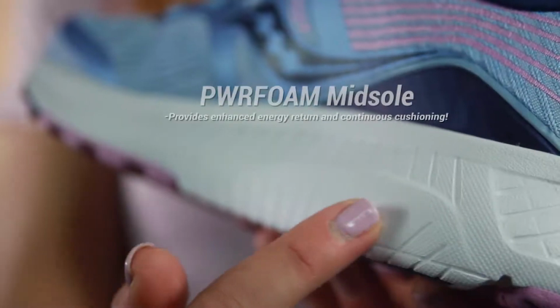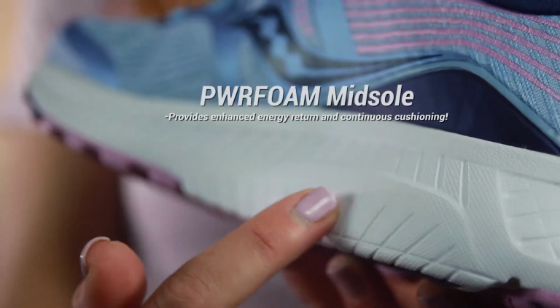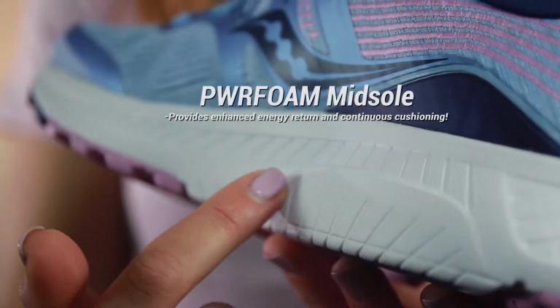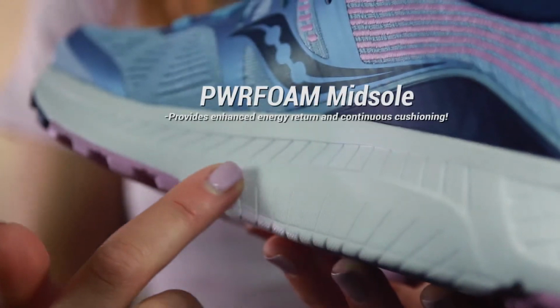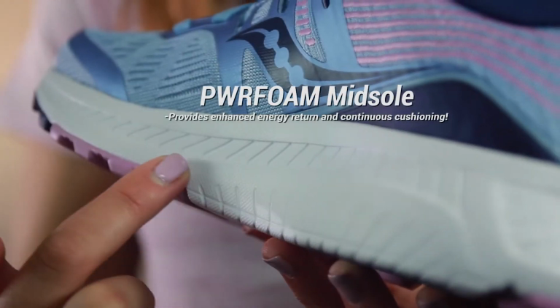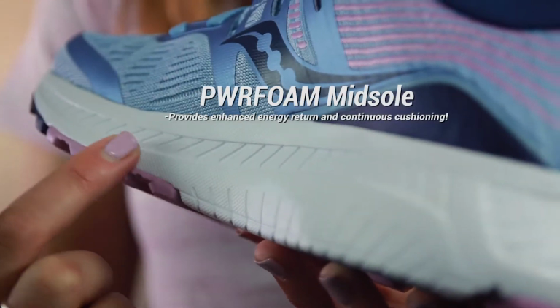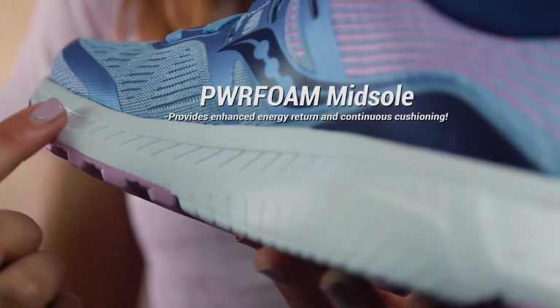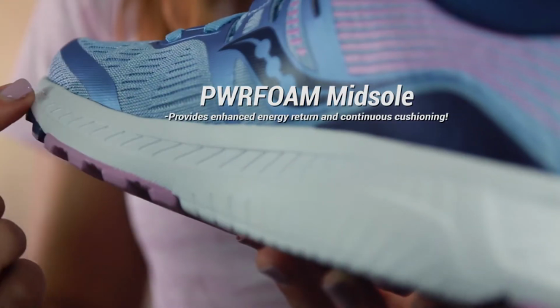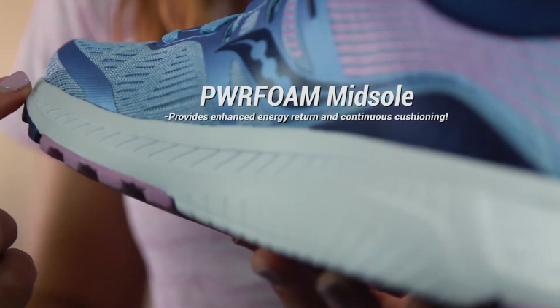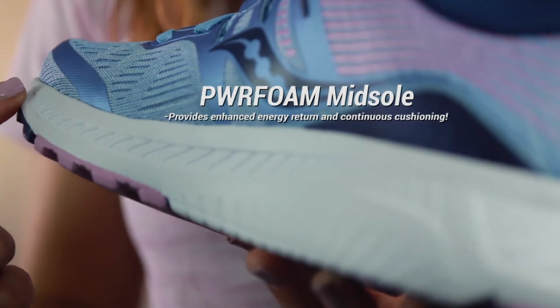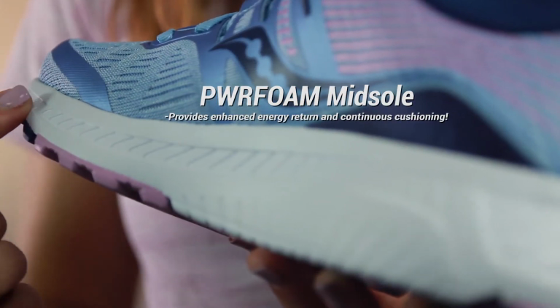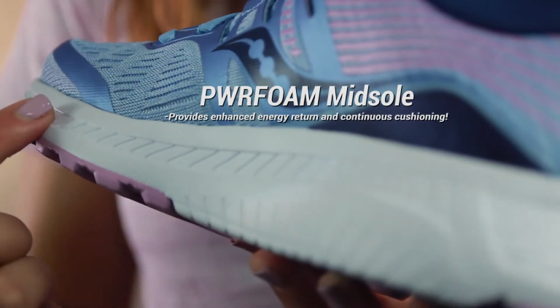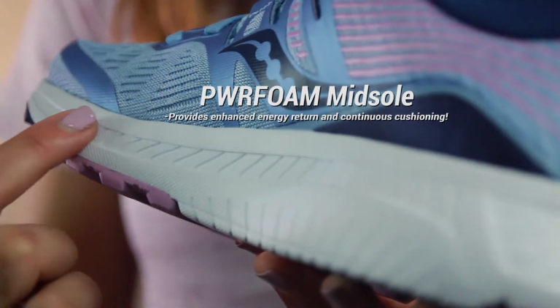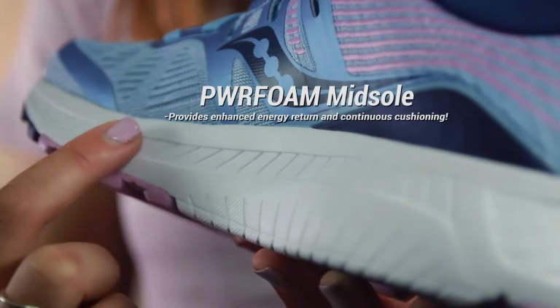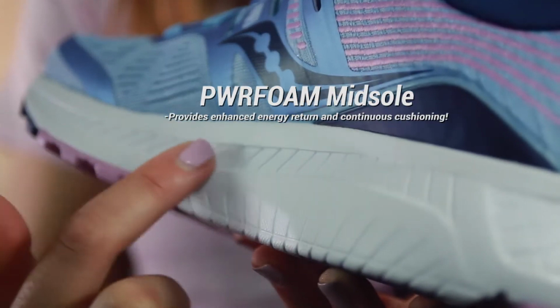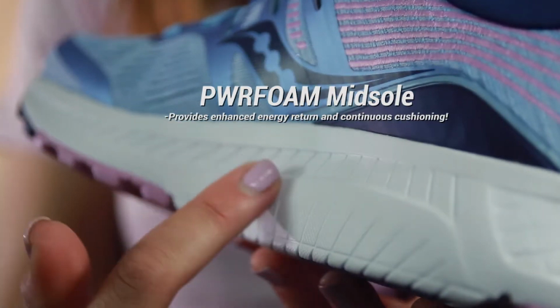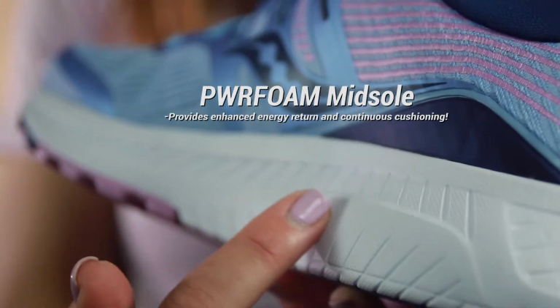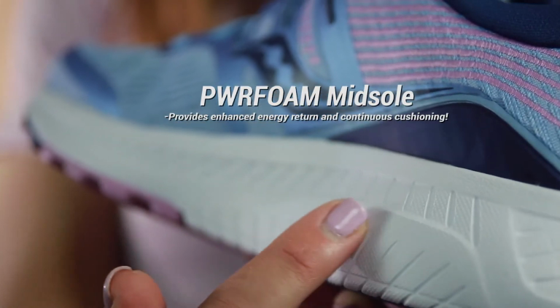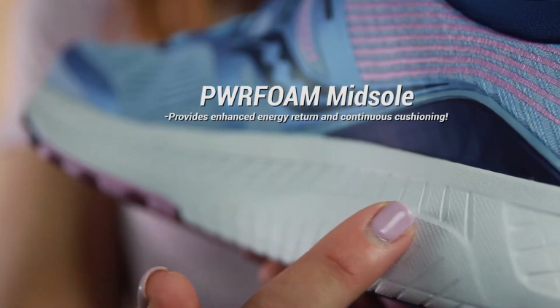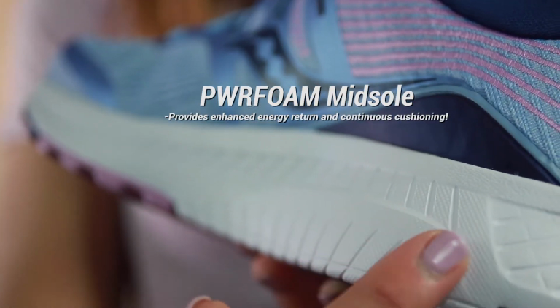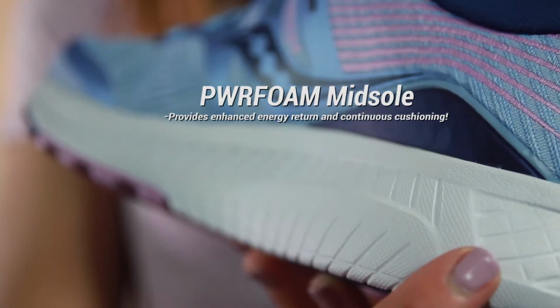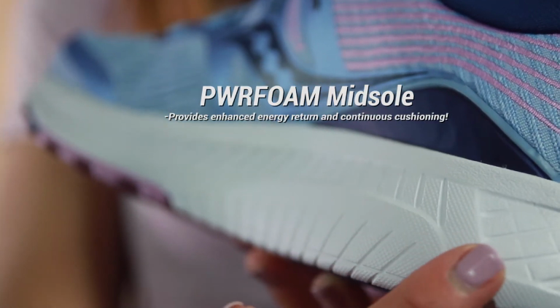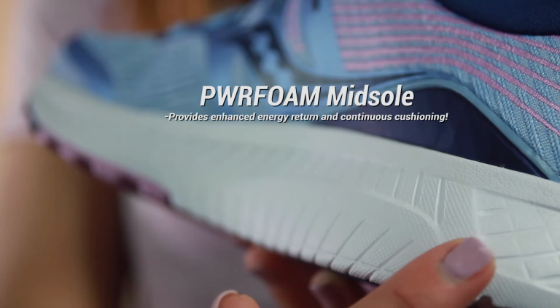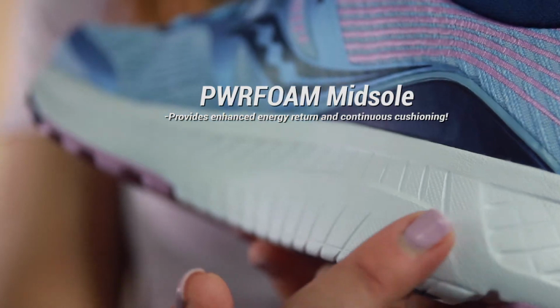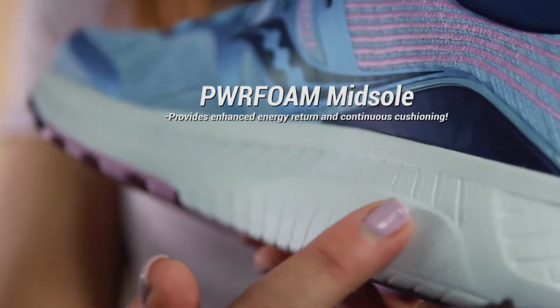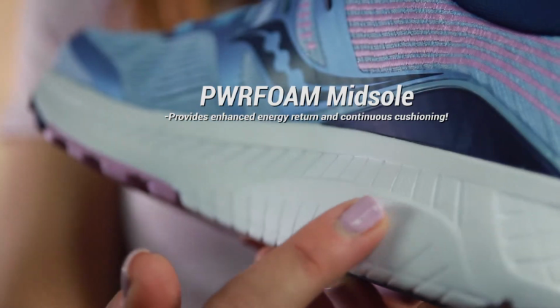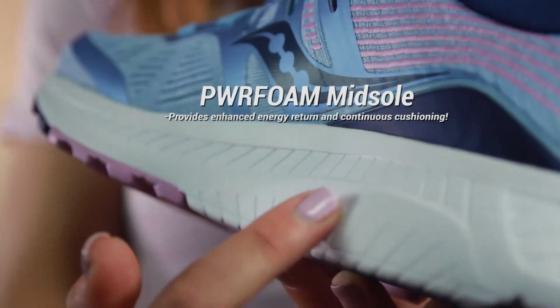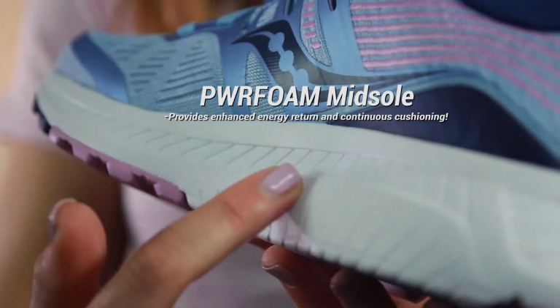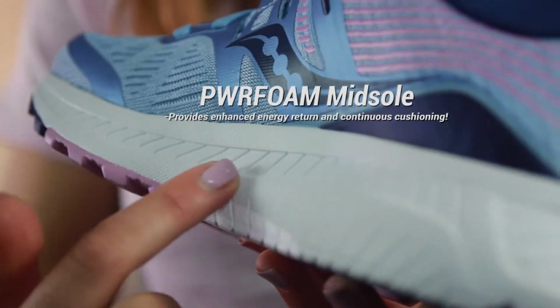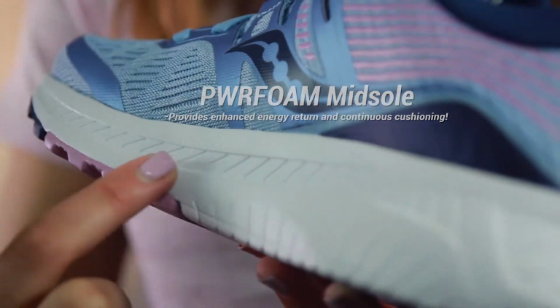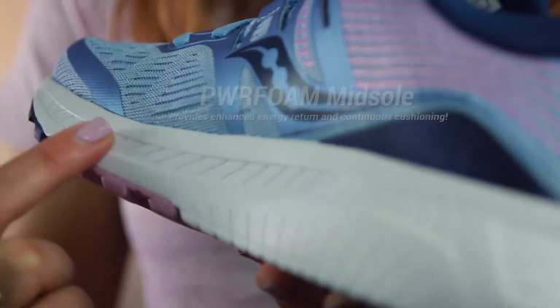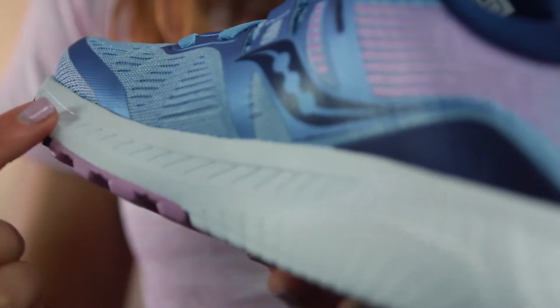On the inside here, the powerful midsole gives lots of good cushion underfoot — felt really soft and a really smooth ride.